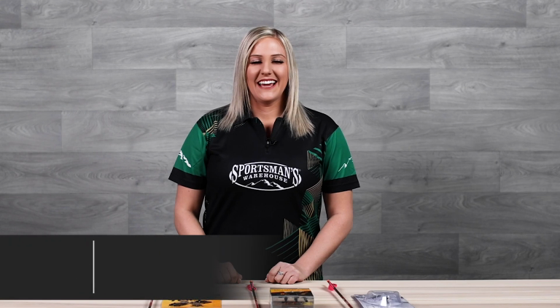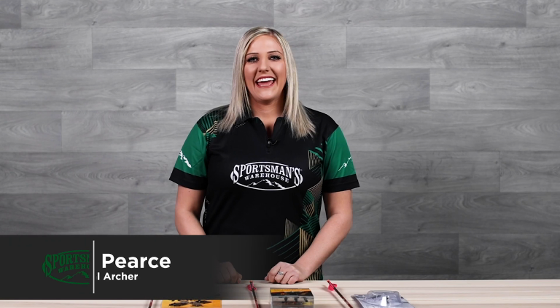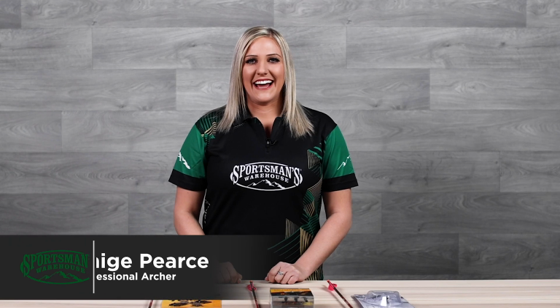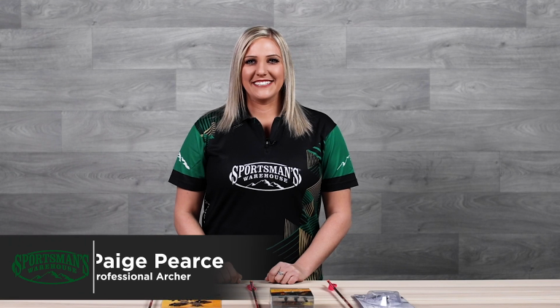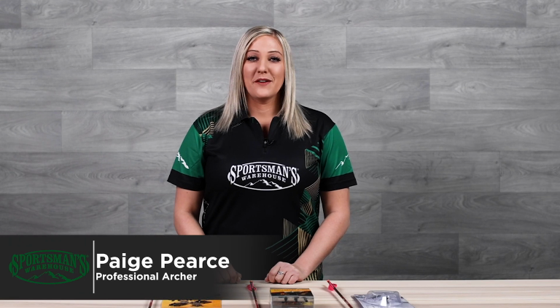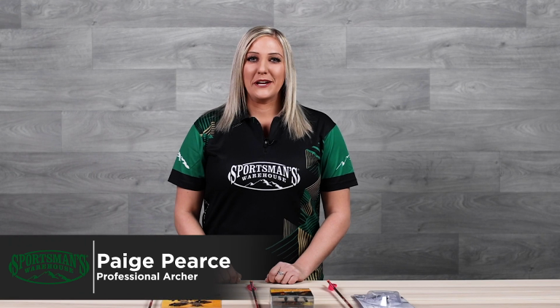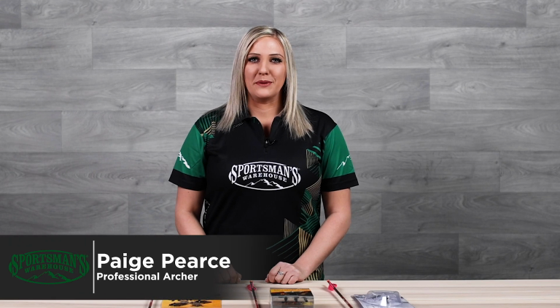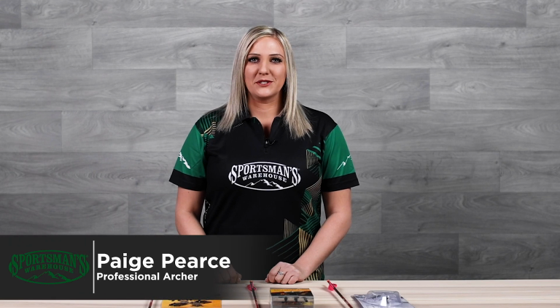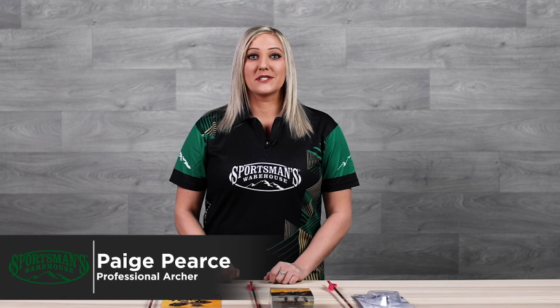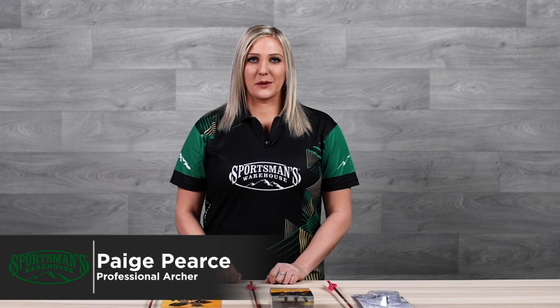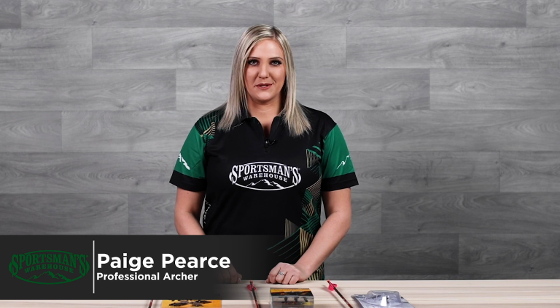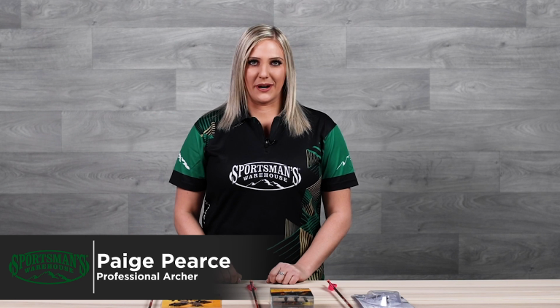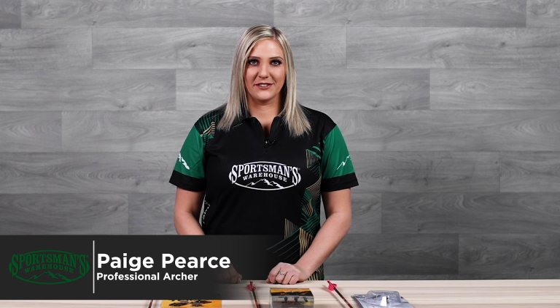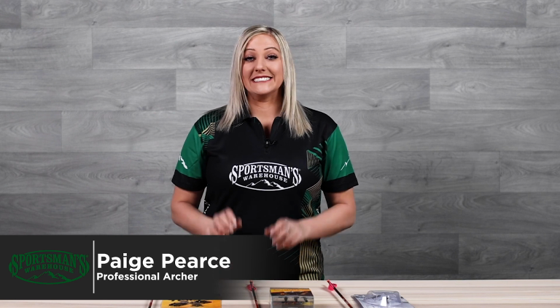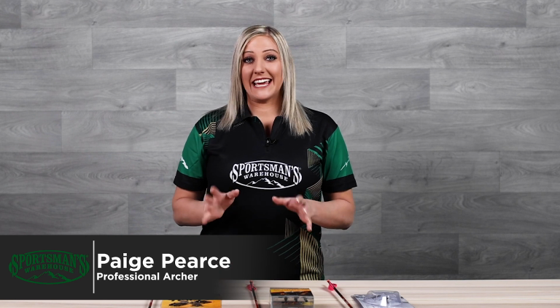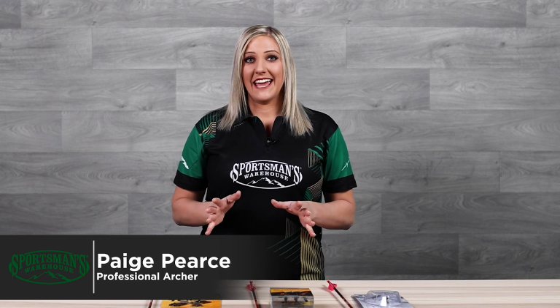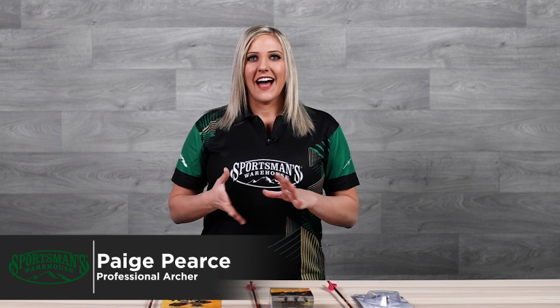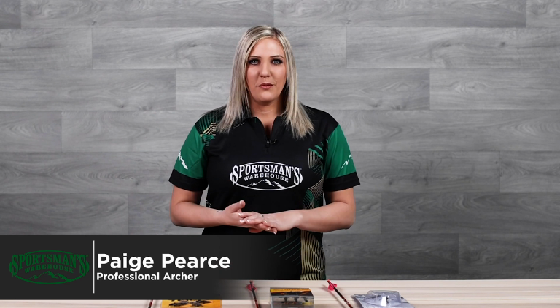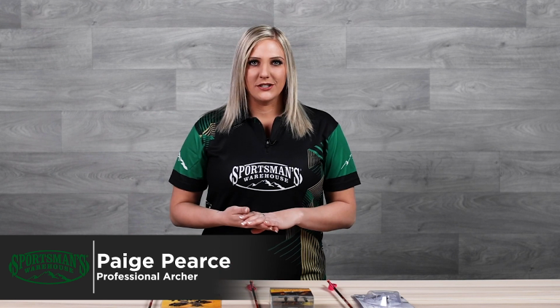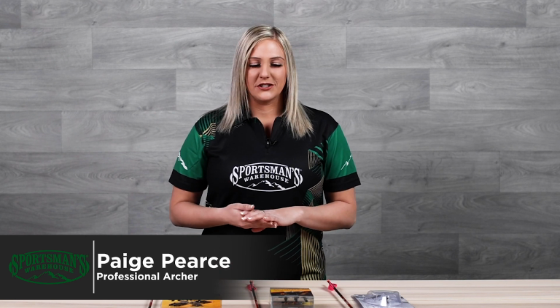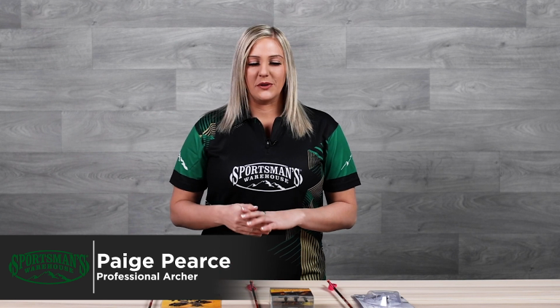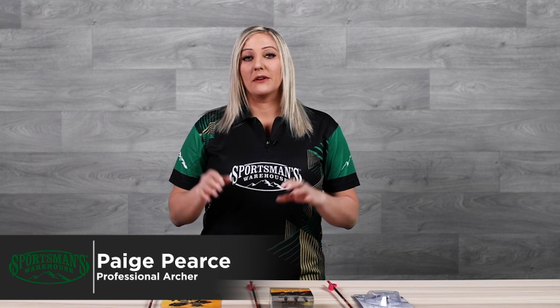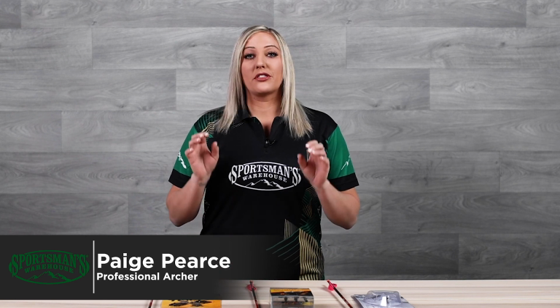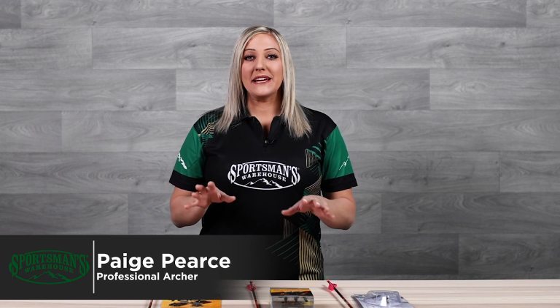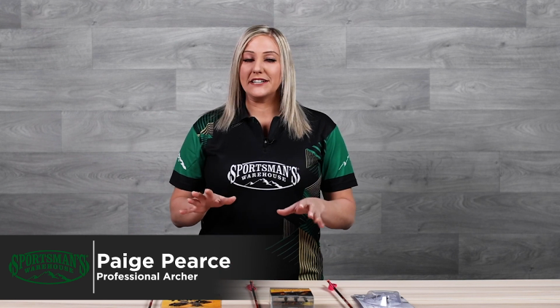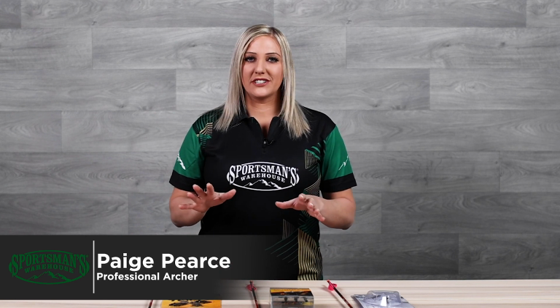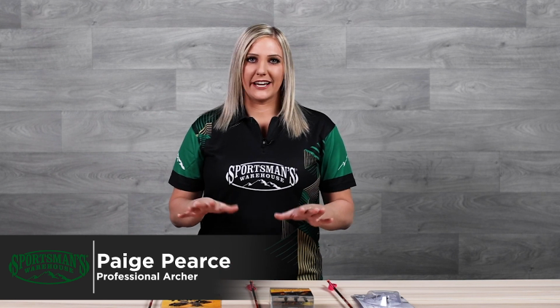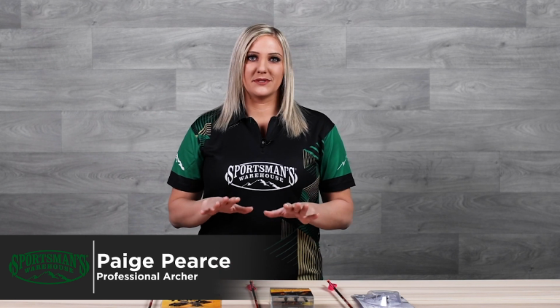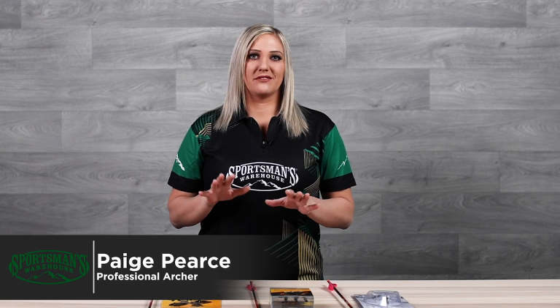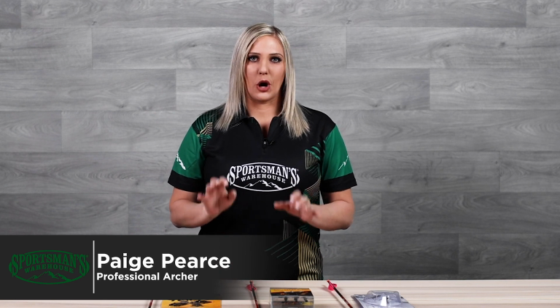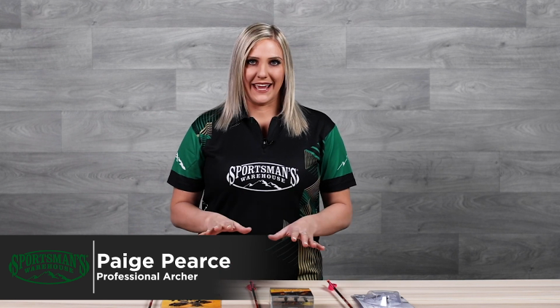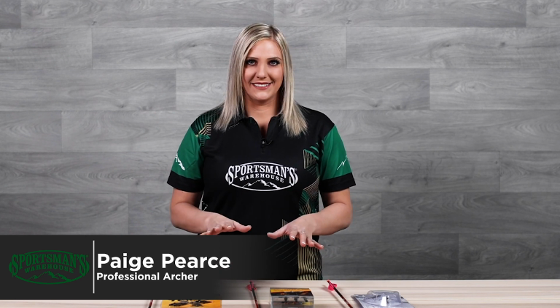Hey guys, I'm Paige Pierce with Sportsman's Warehouse, and today I want to talk to you about the three different types of broadheads.